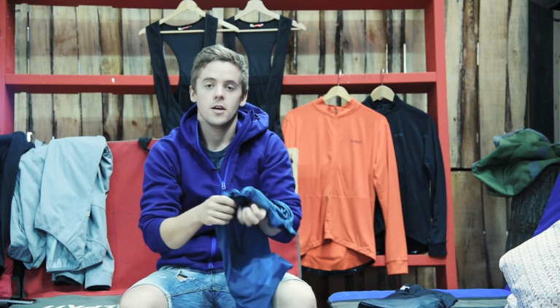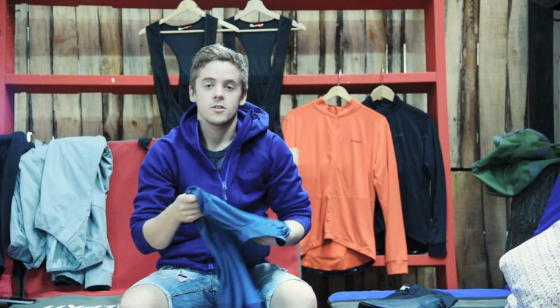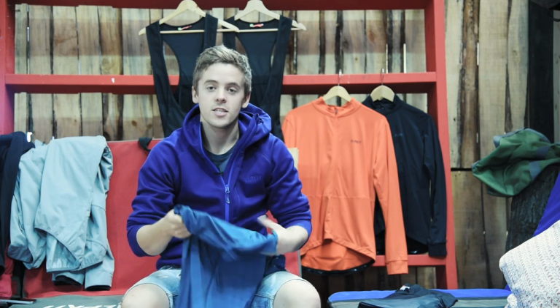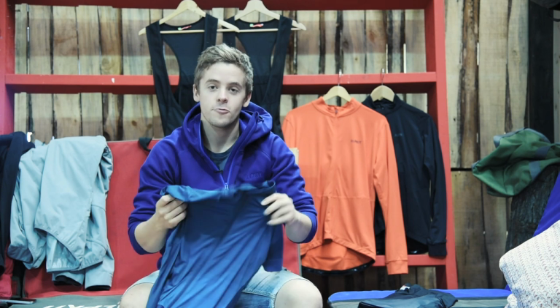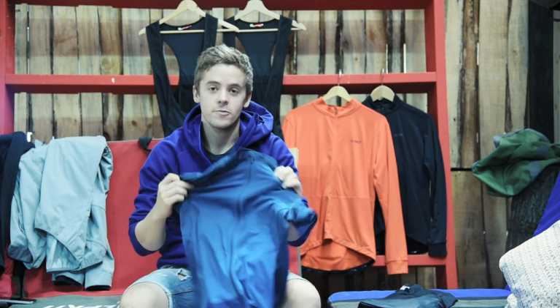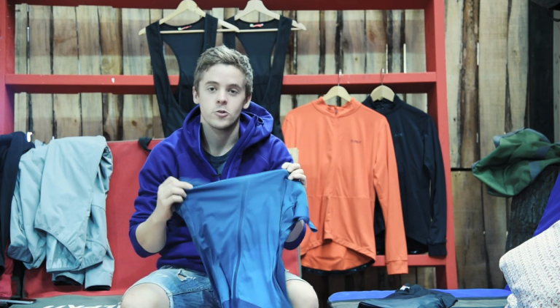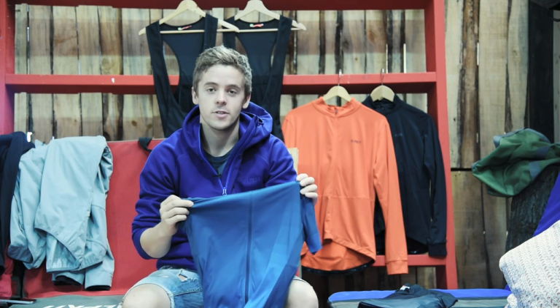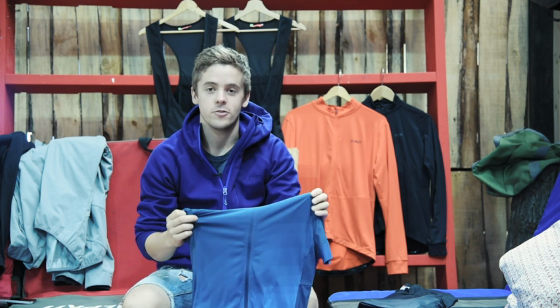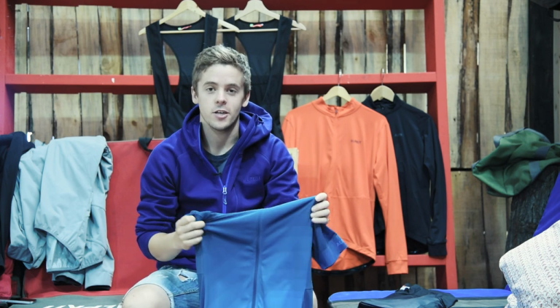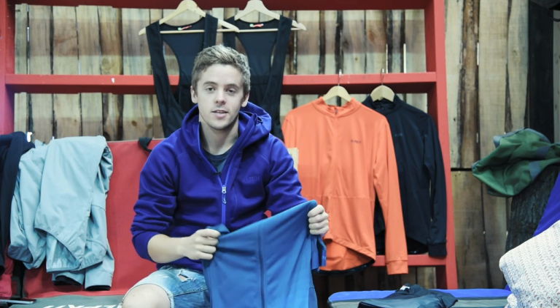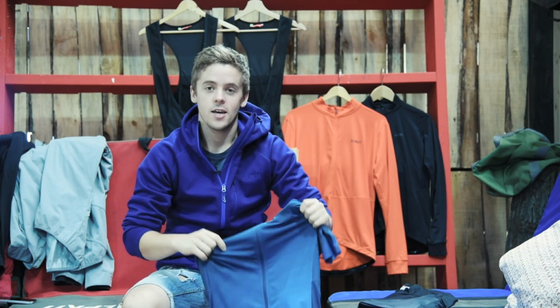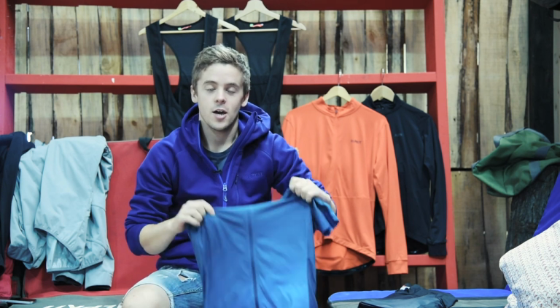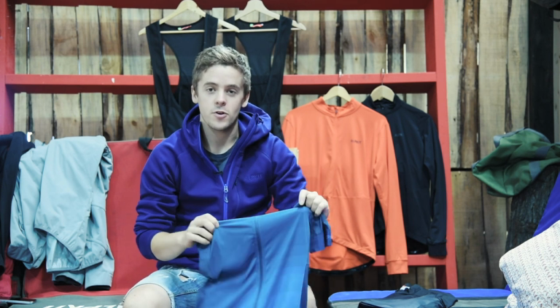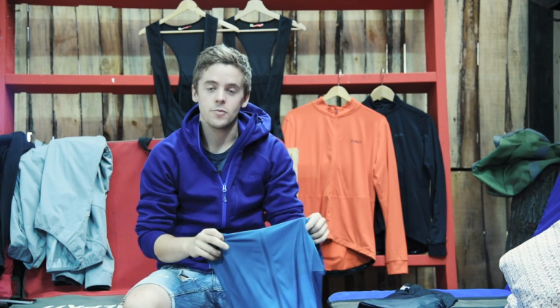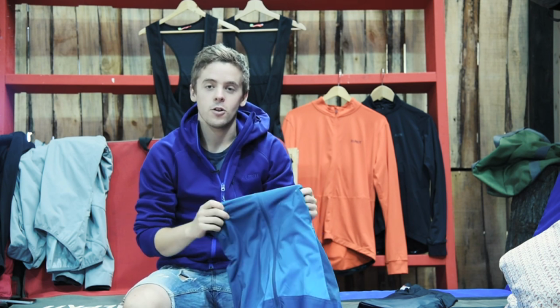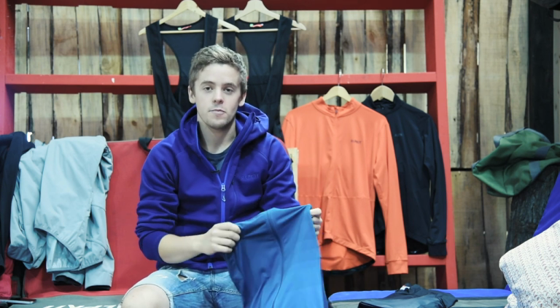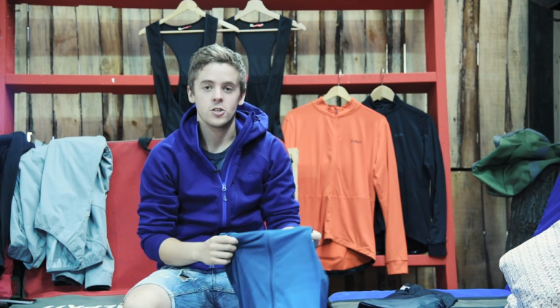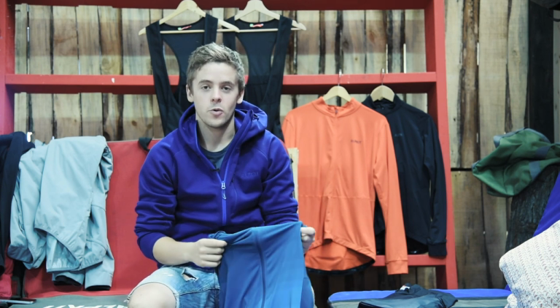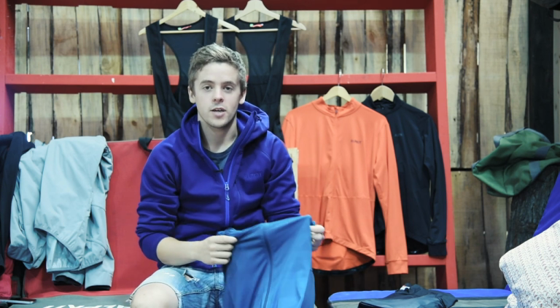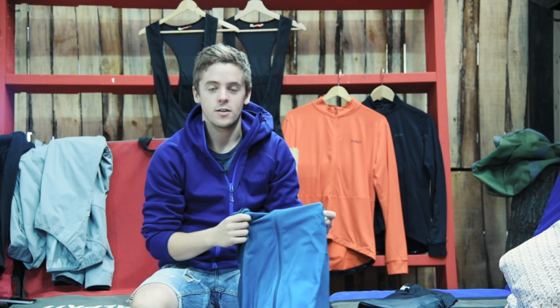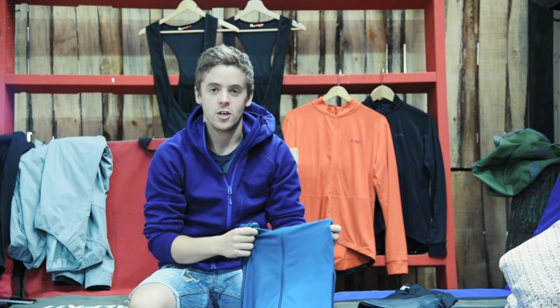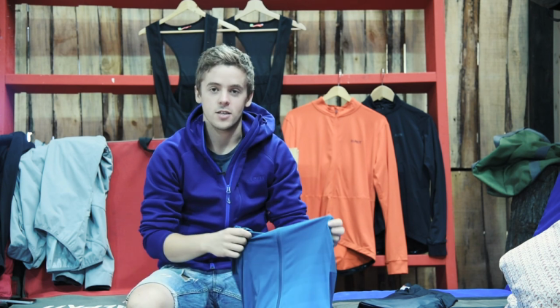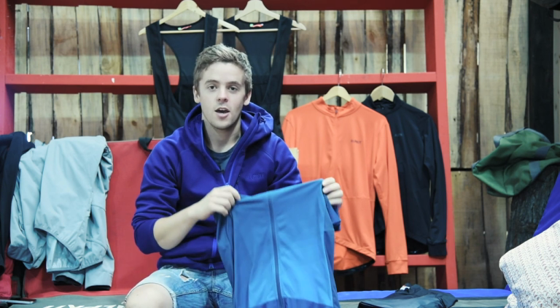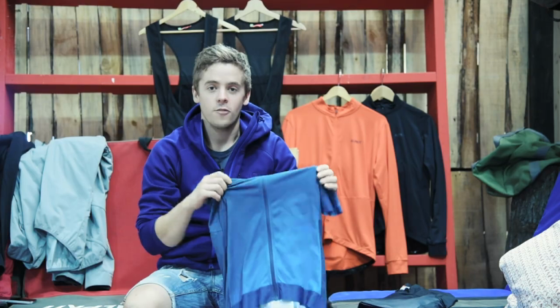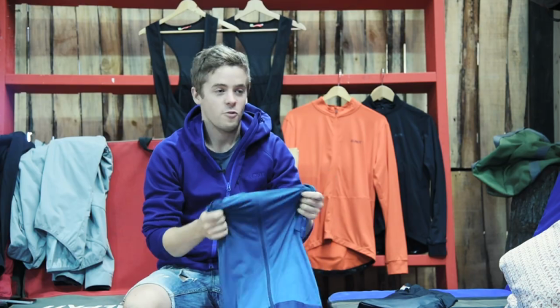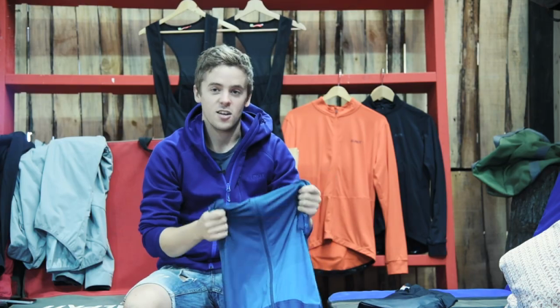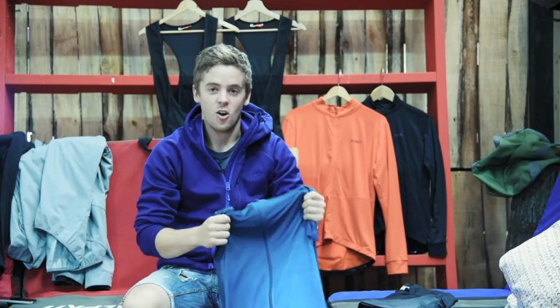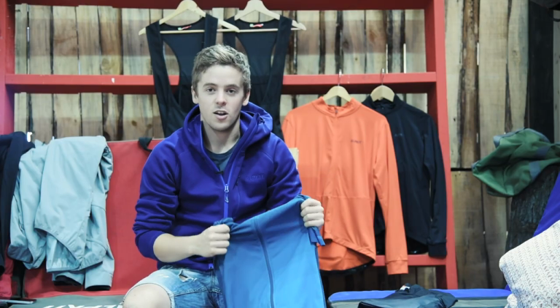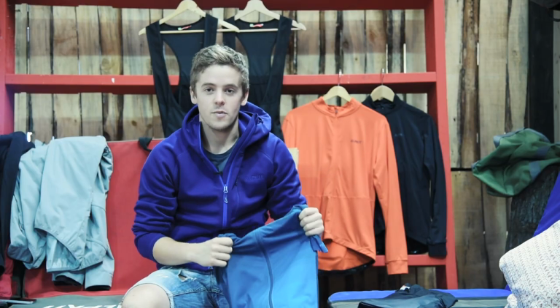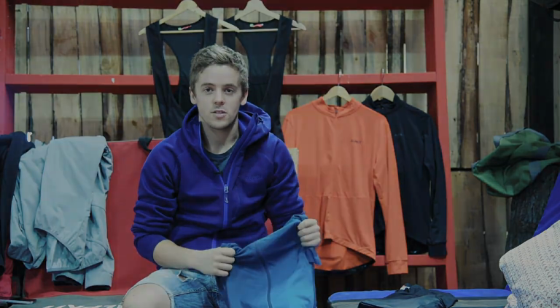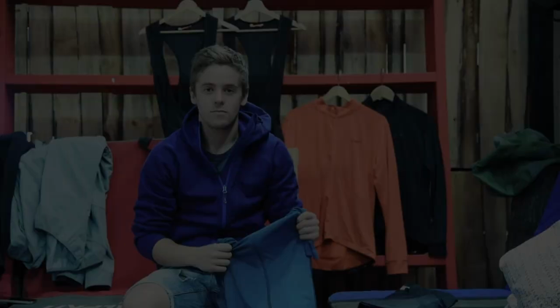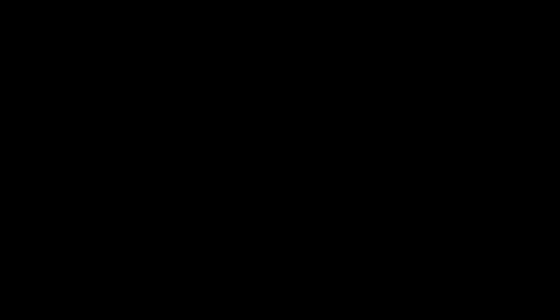So that's the Rhythm Short Sleeve Jersey — a breathable and moisture wicking jersey for riding in hot conditions.